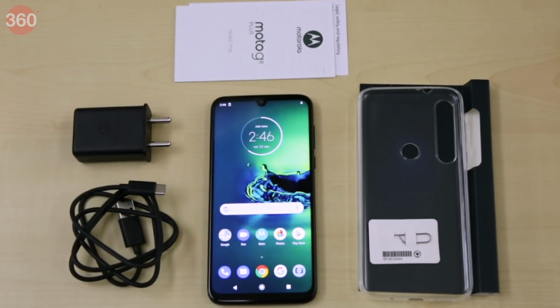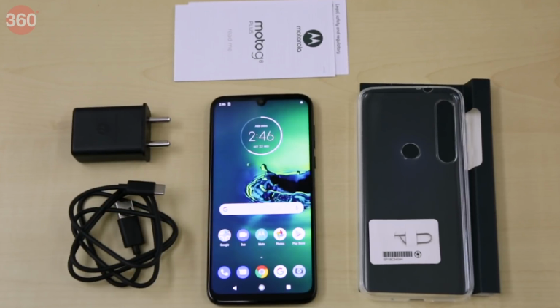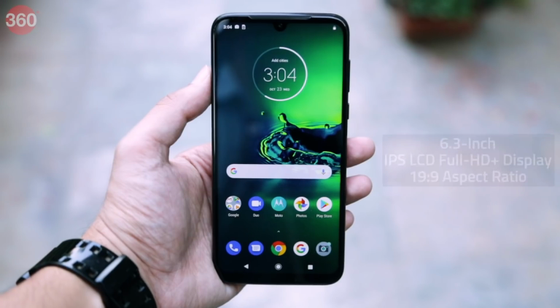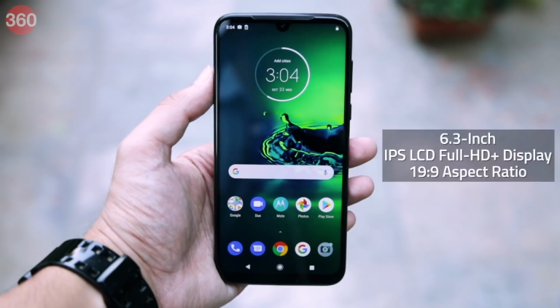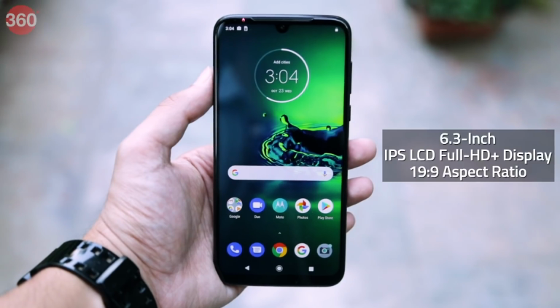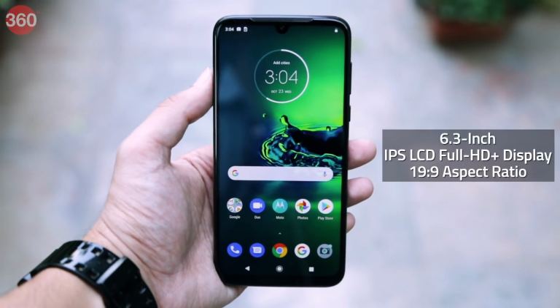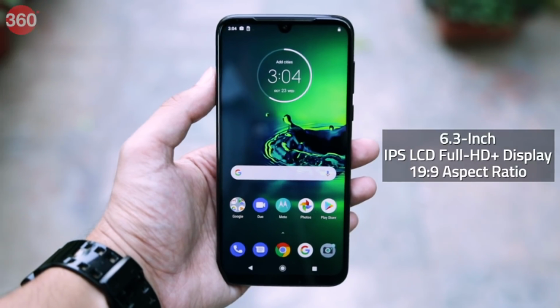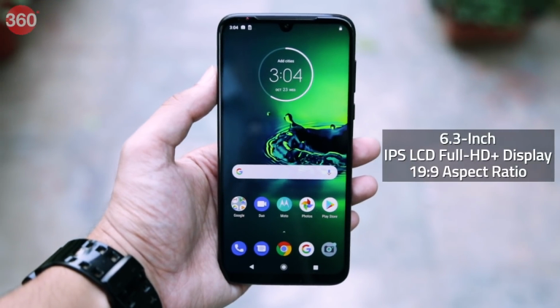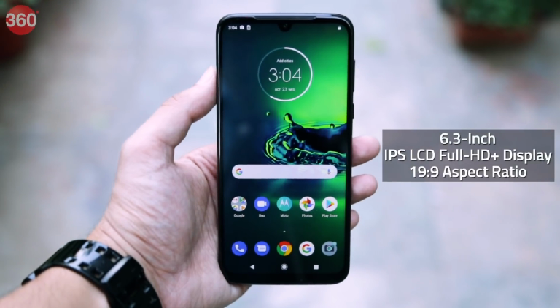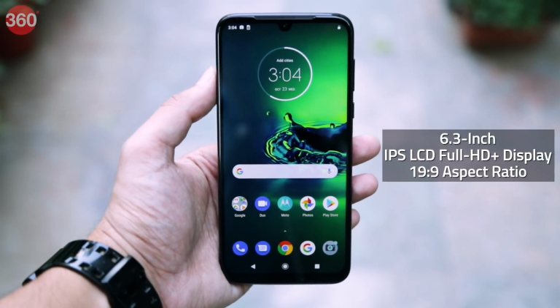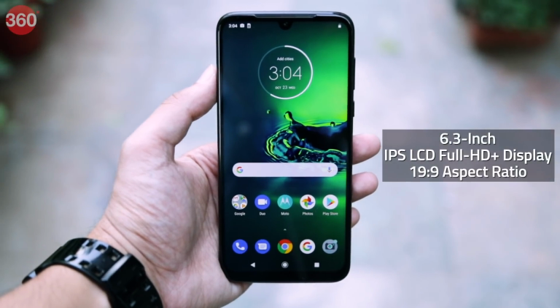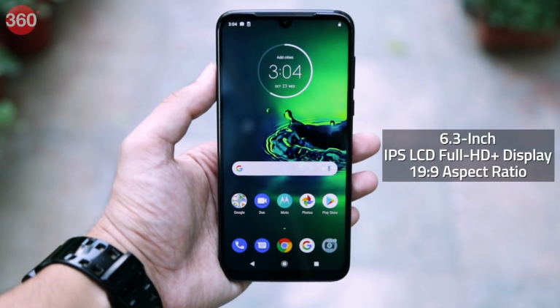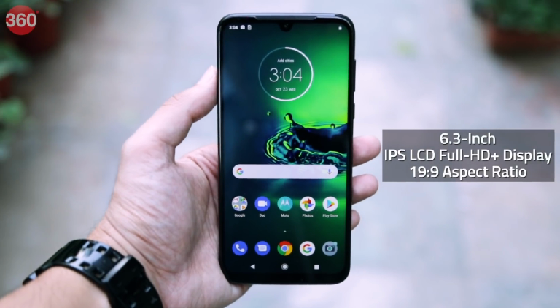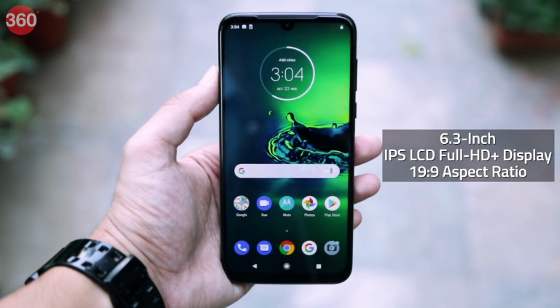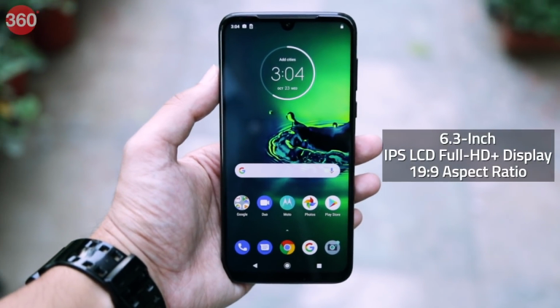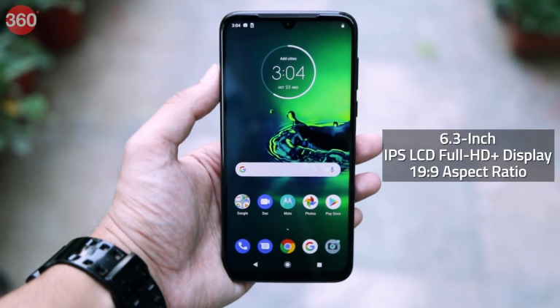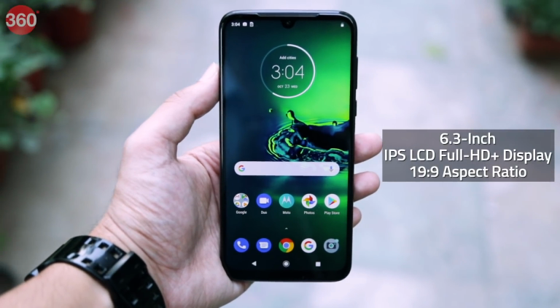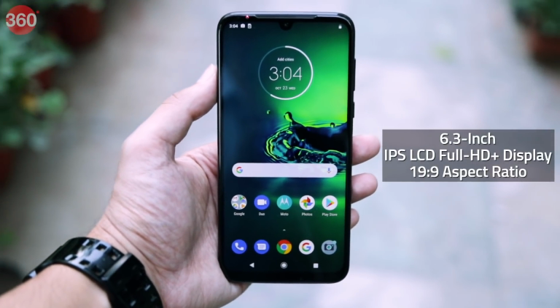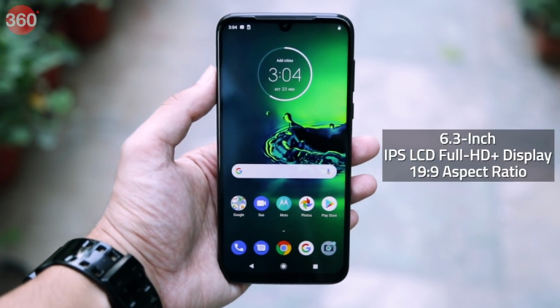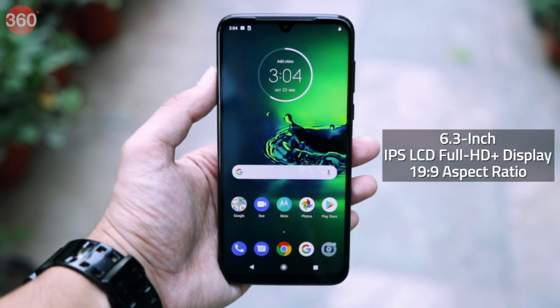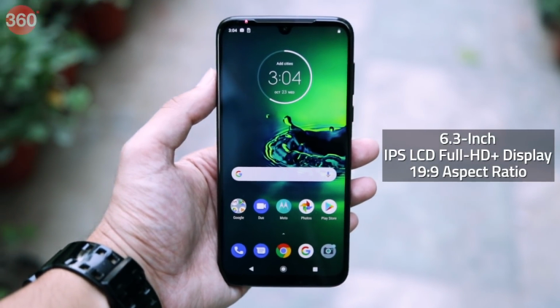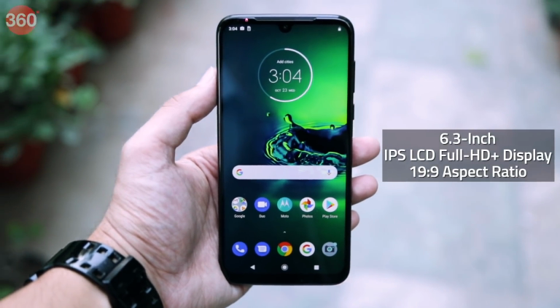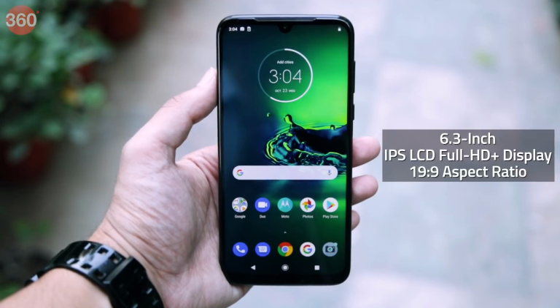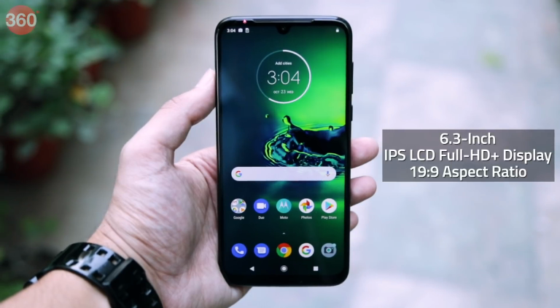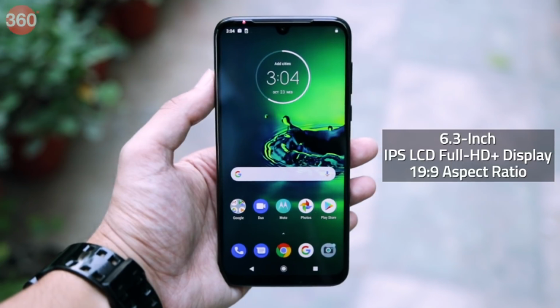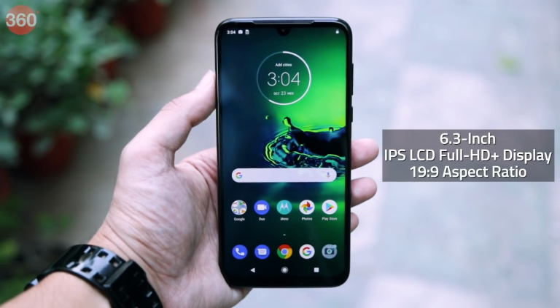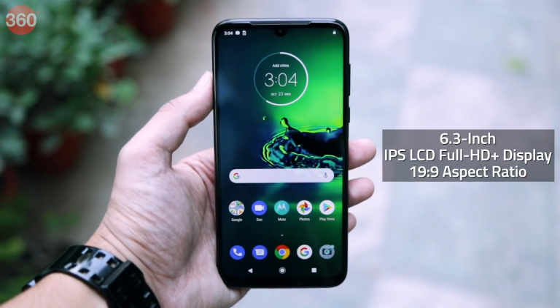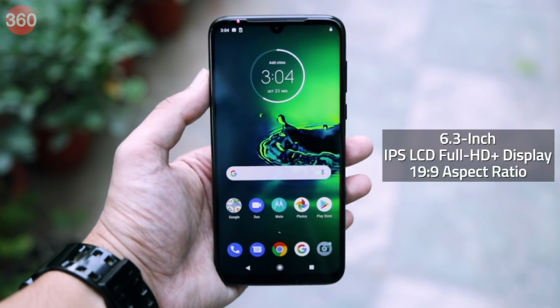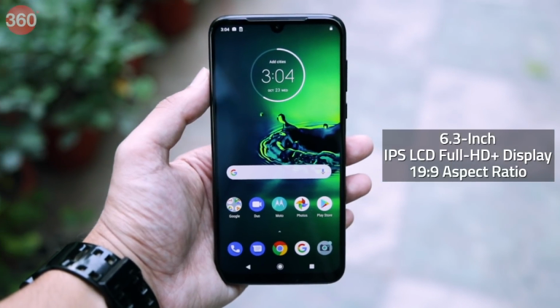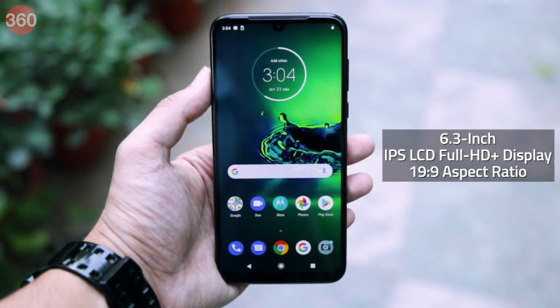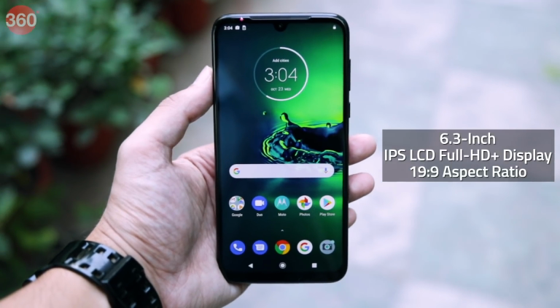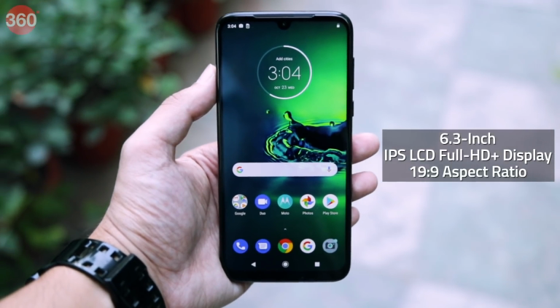So here's a quick look at everything that you get inside the box of the Moto G8 Plus. The Moto G8 Plus sports a 6.3 inch IPS LCD Full HD Plus display with a 19x9 aspect ratio.